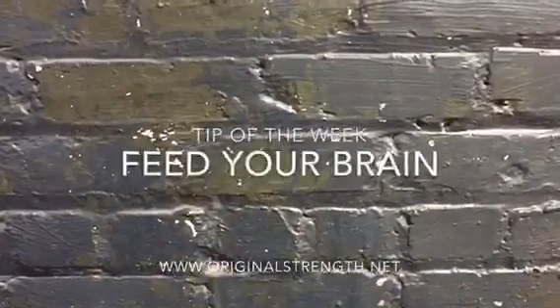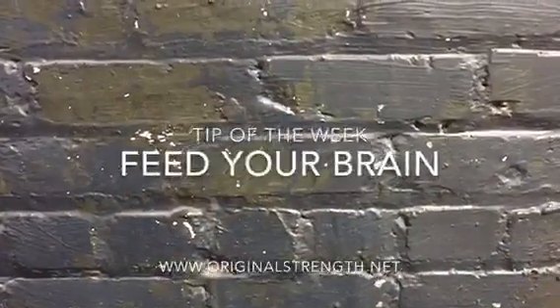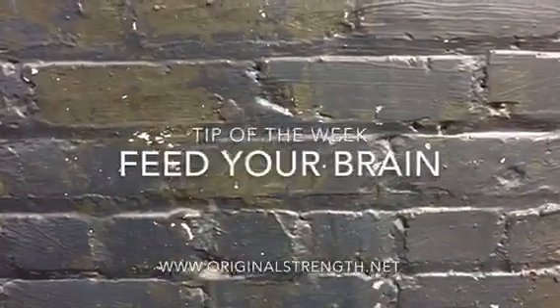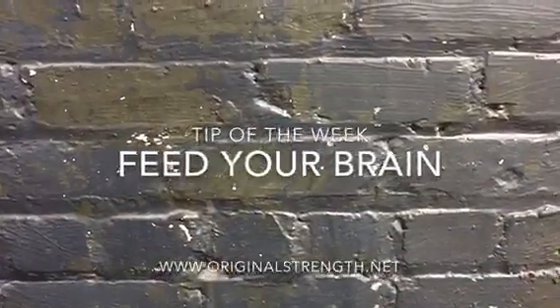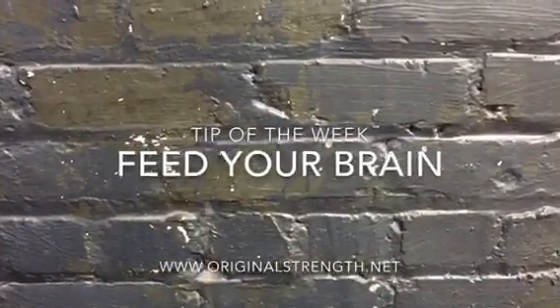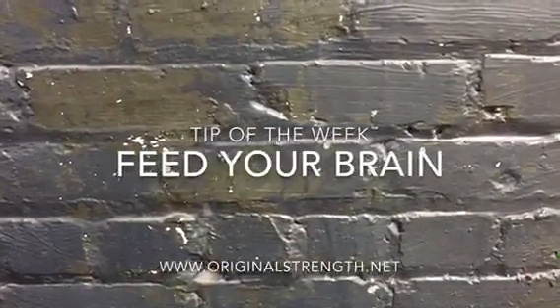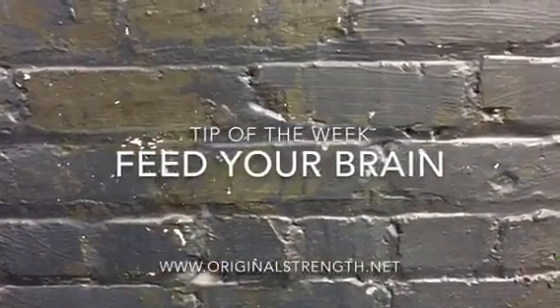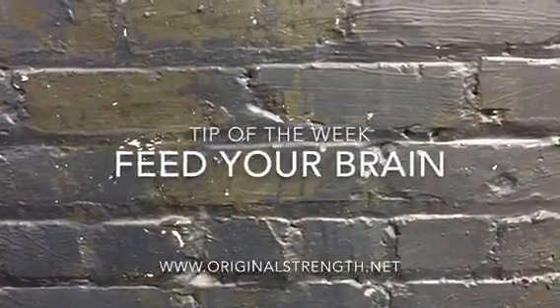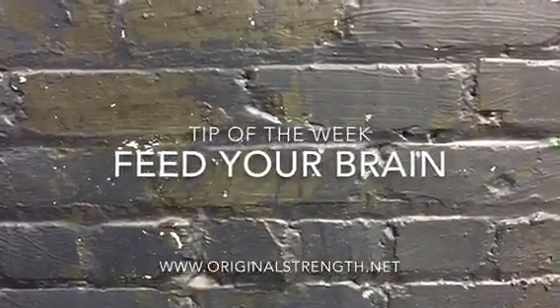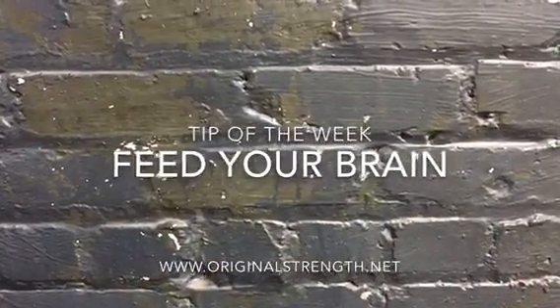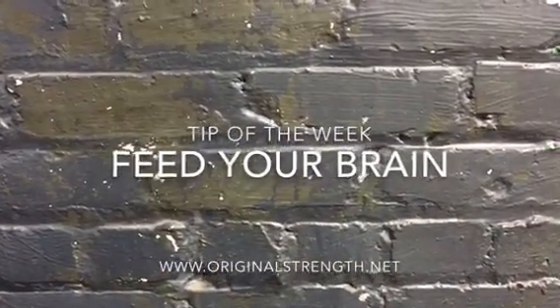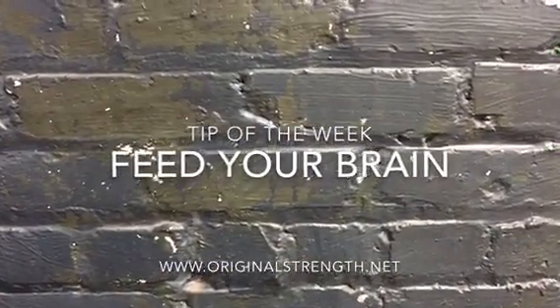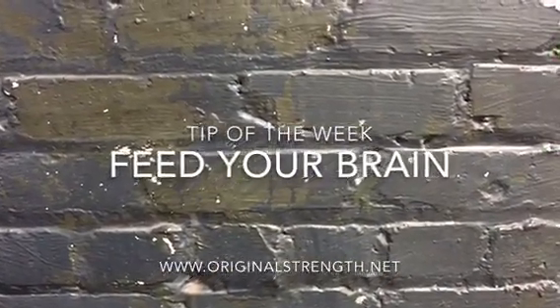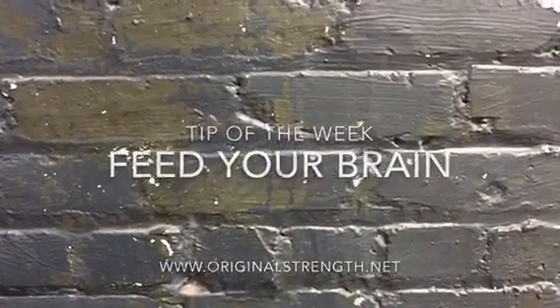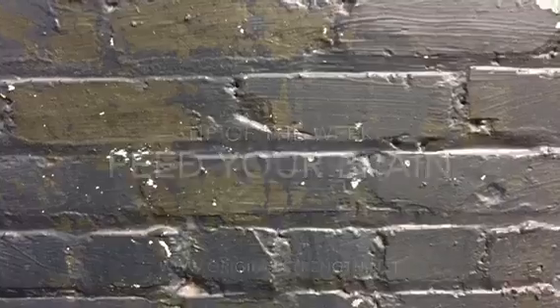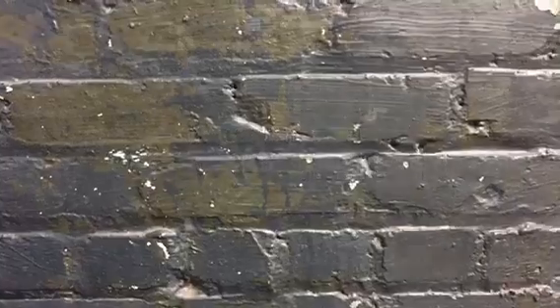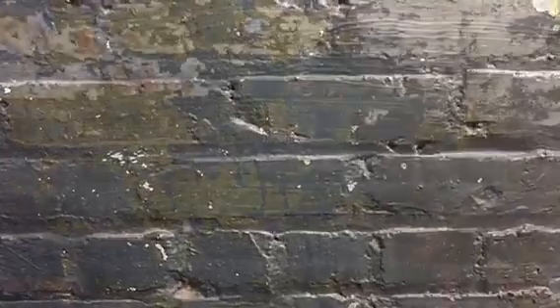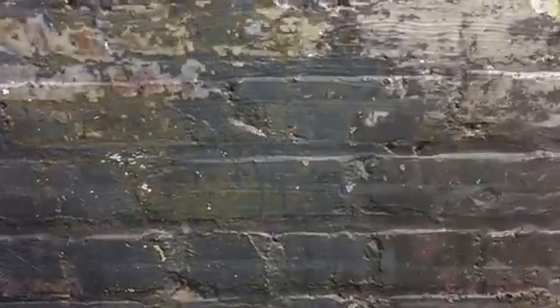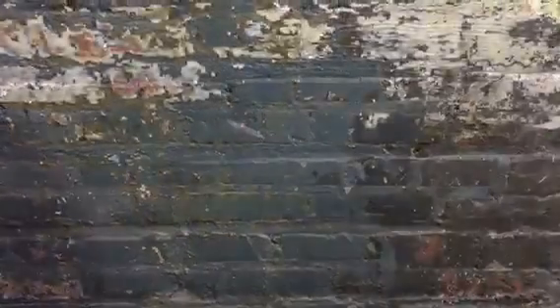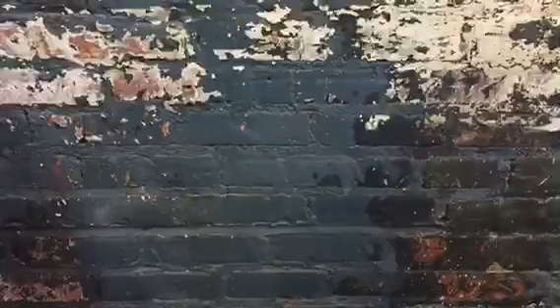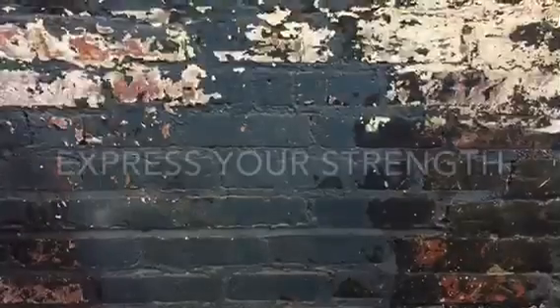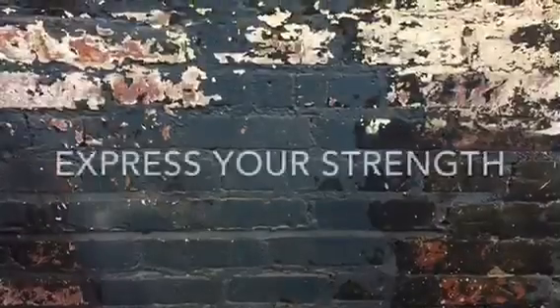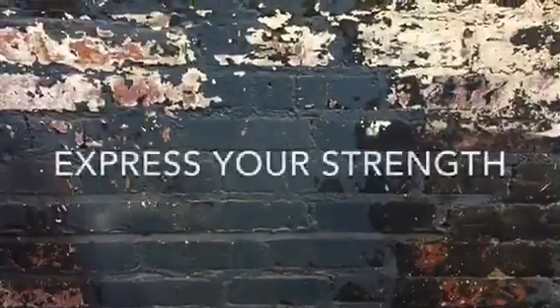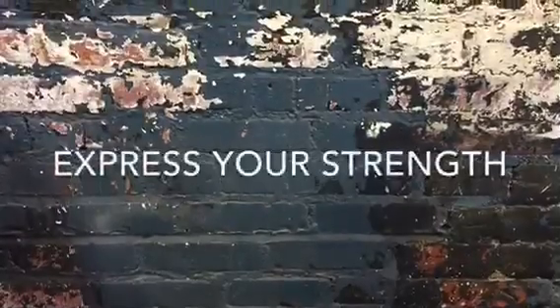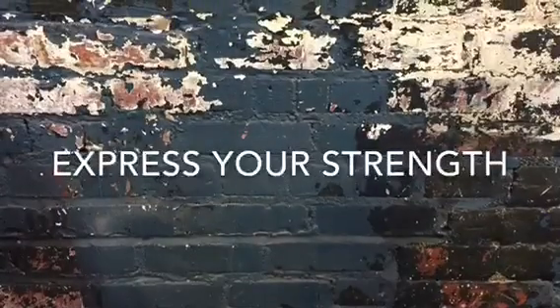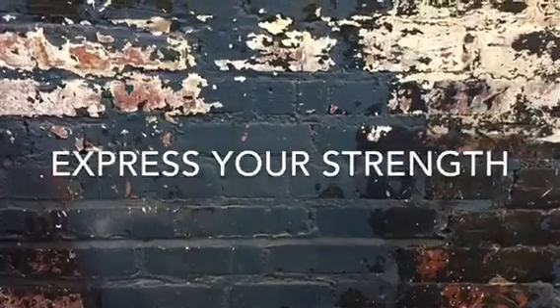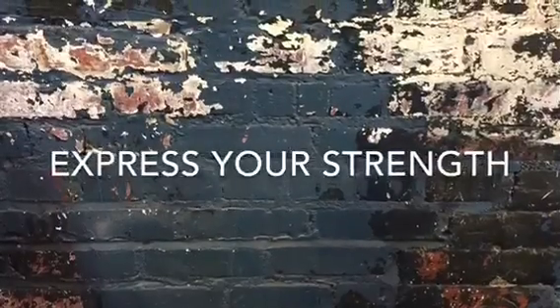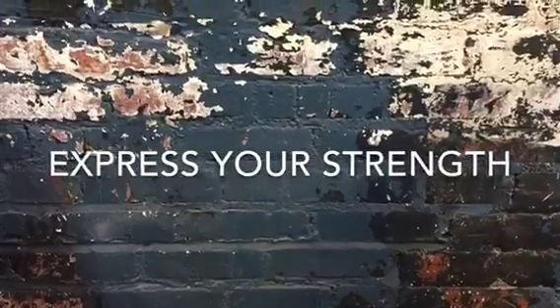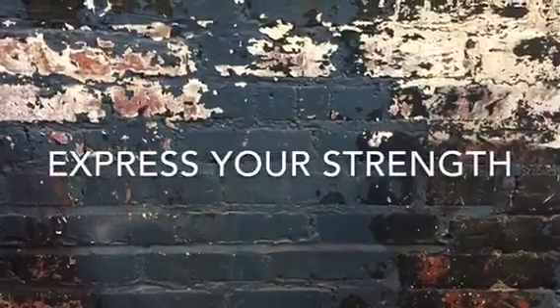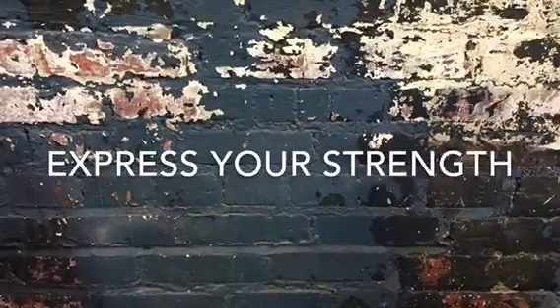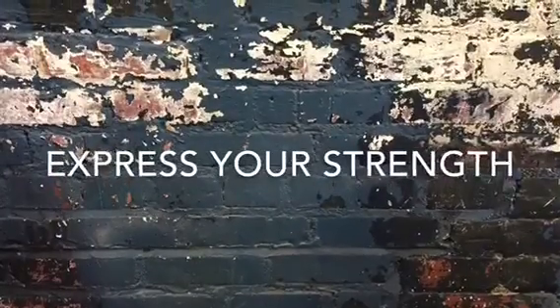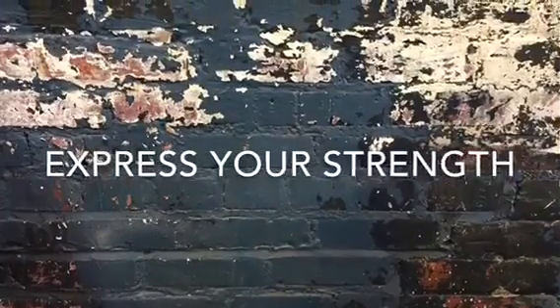Movement nourishes your brain just like food does. Move your body, feed your brain, breathe your brain, and express your strength.